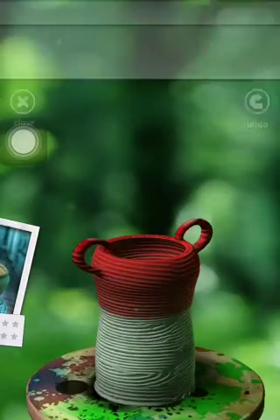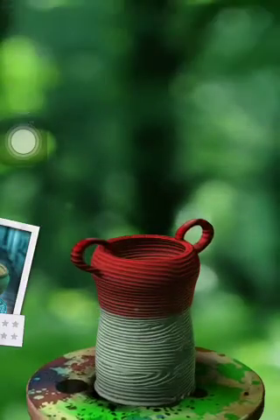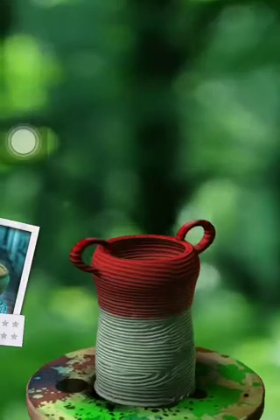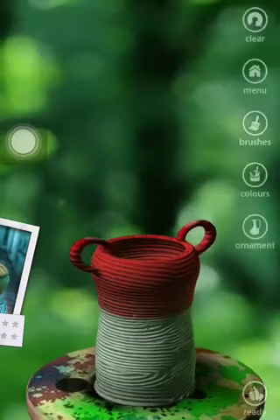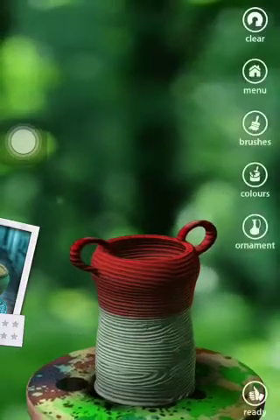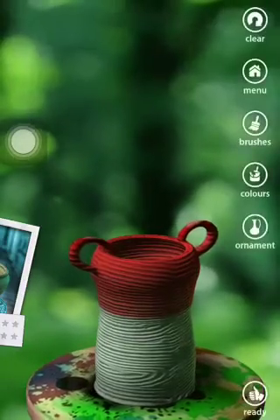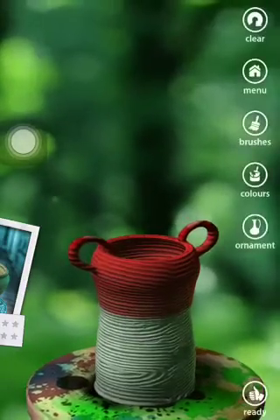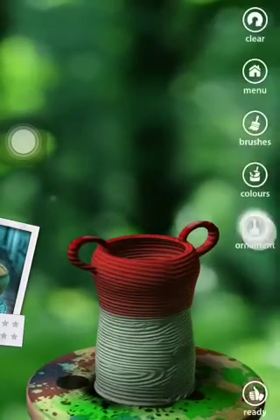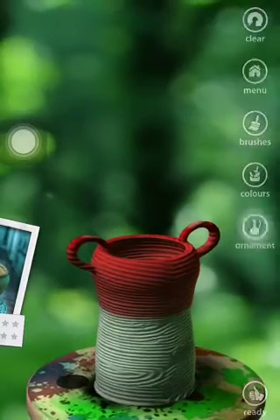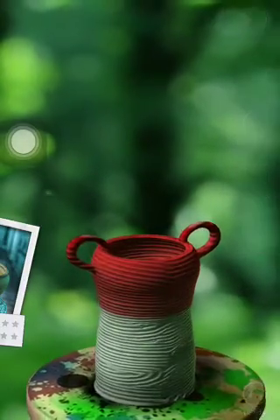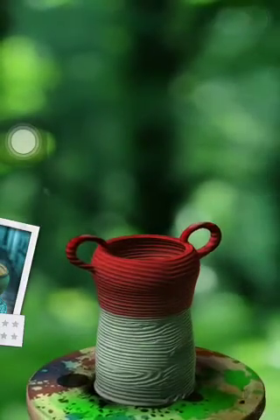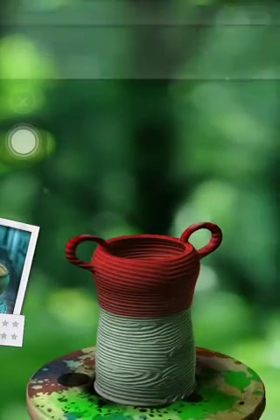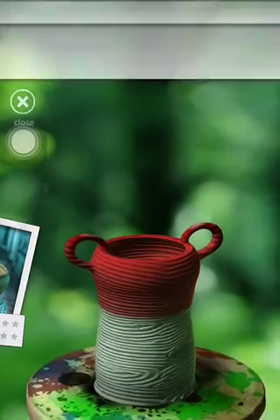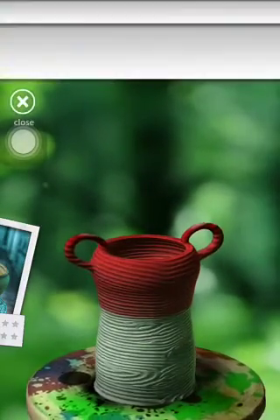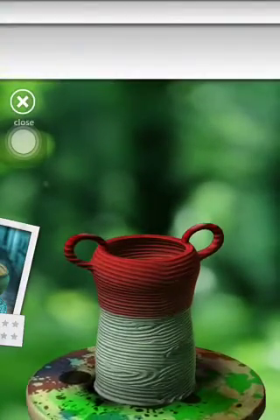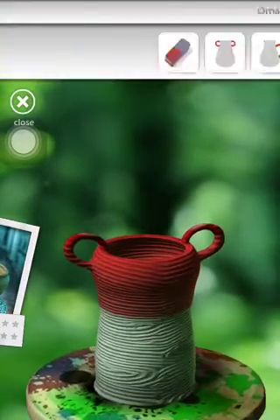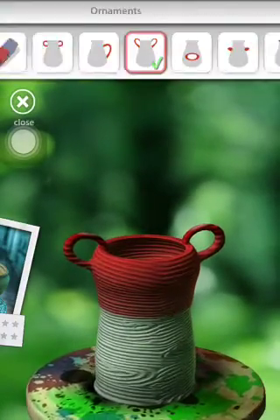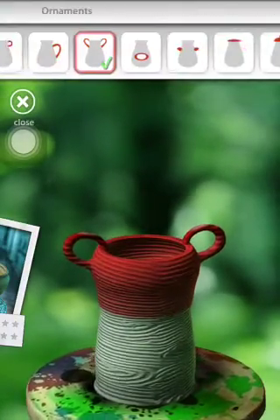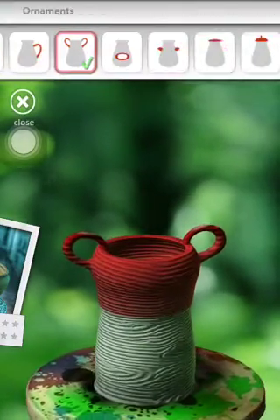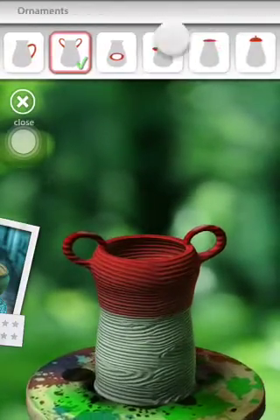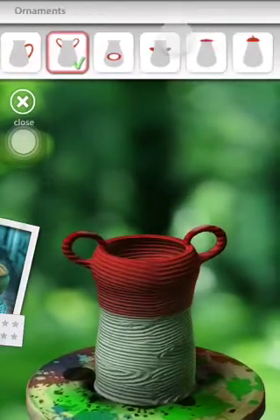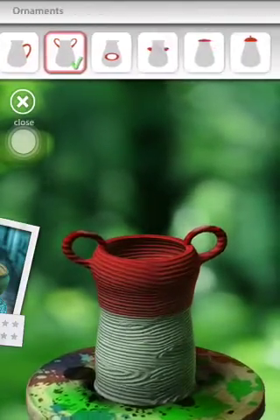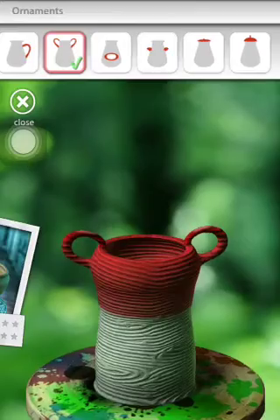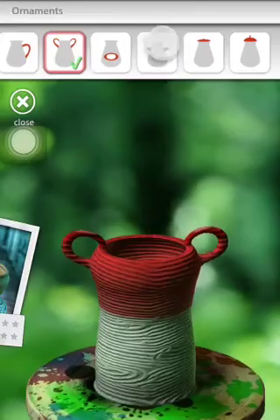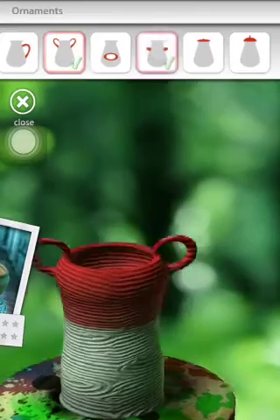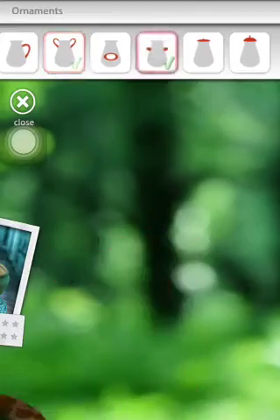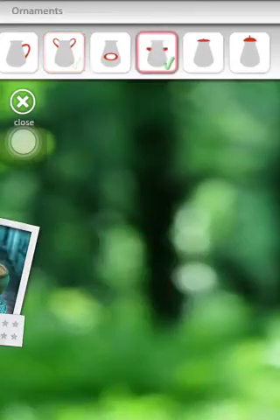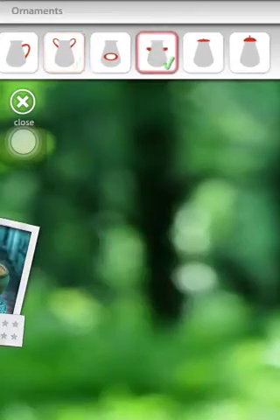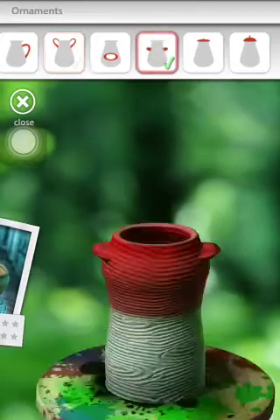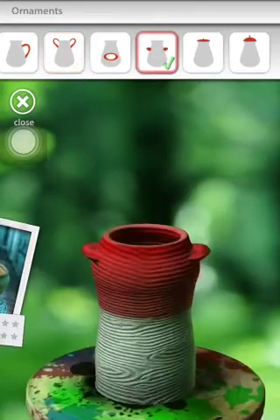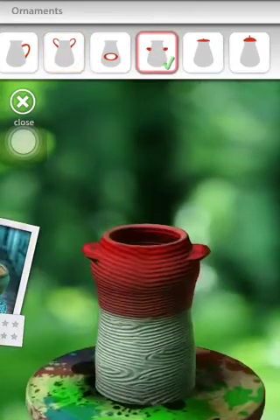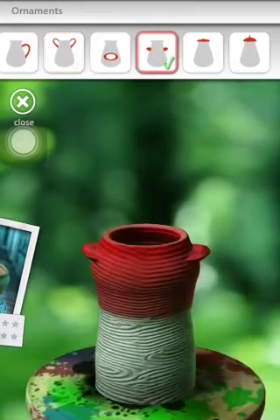How to use ornaments is: when you buy them, you just tap on them like this, and they will change.